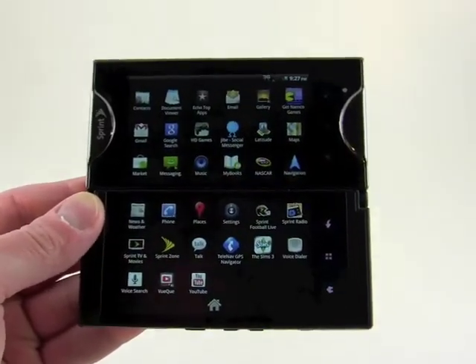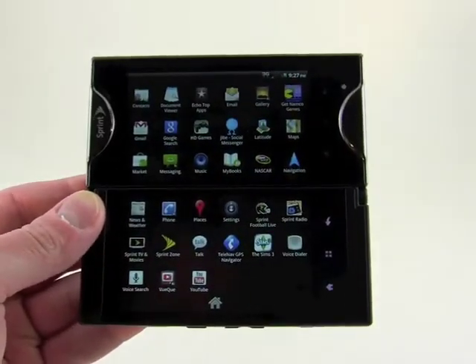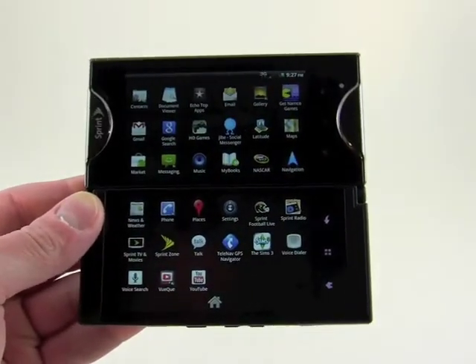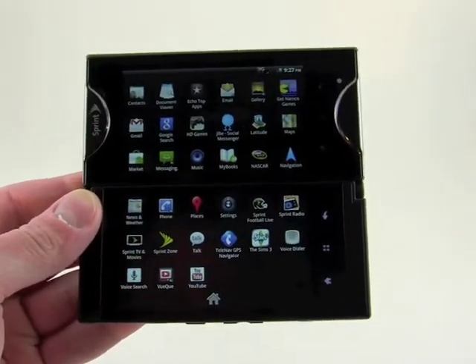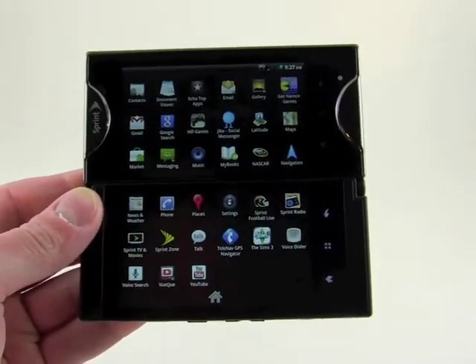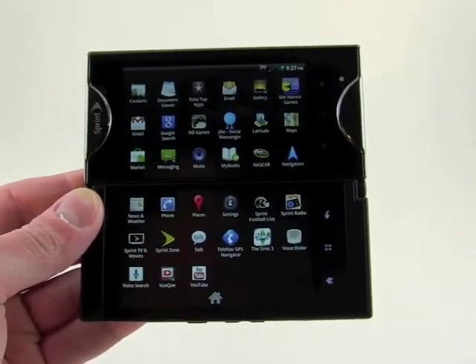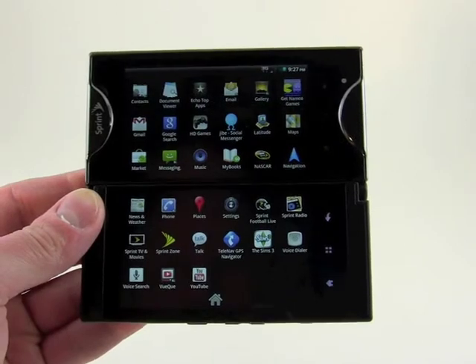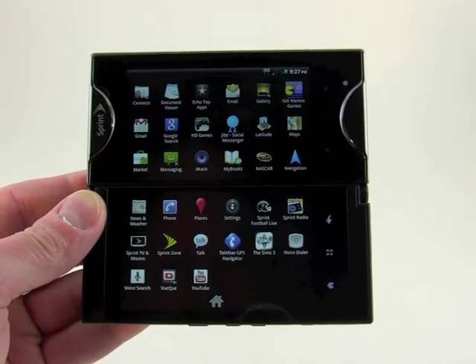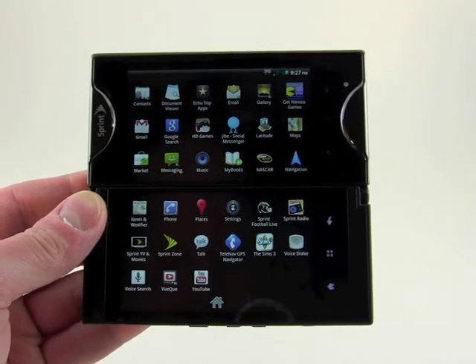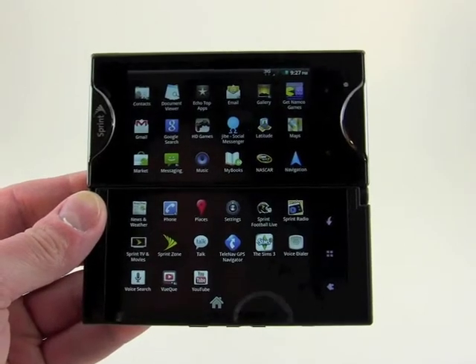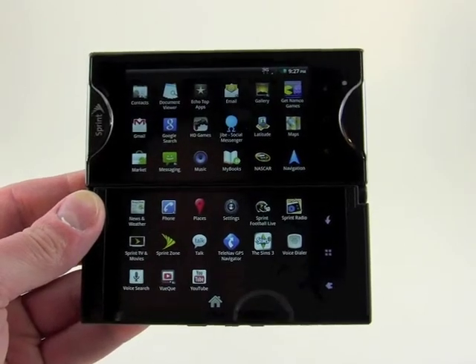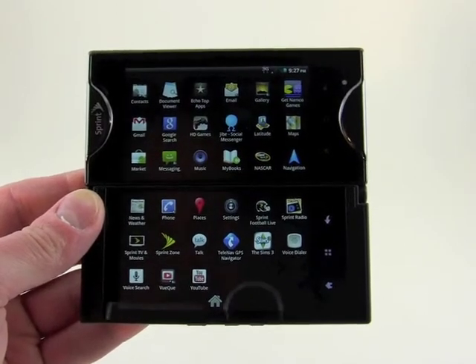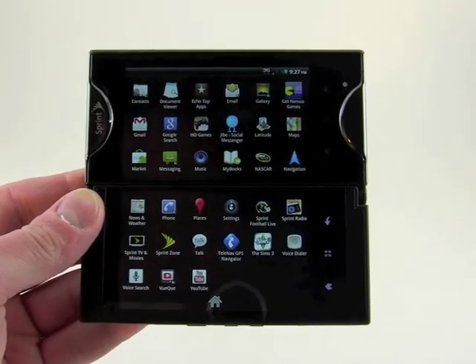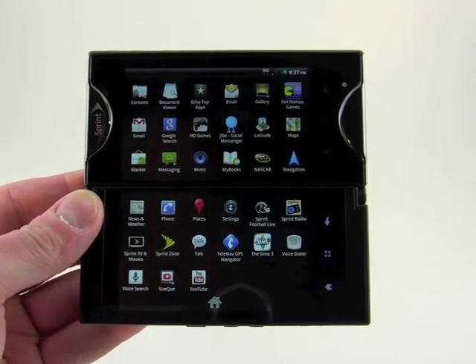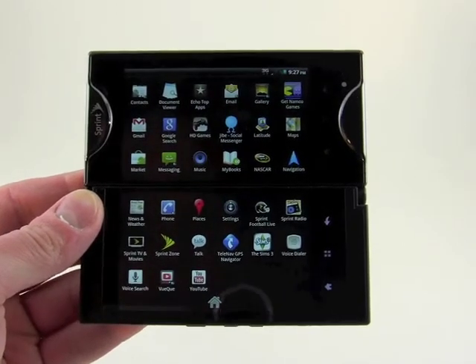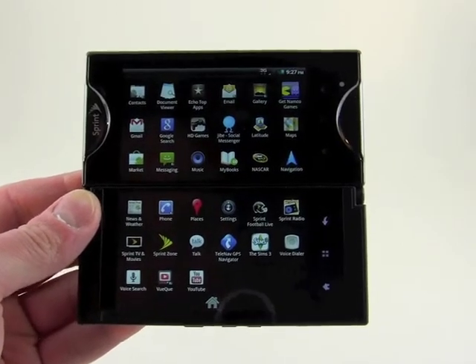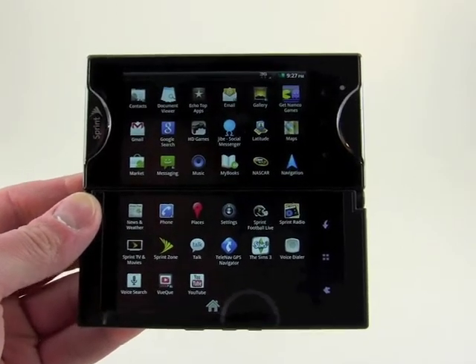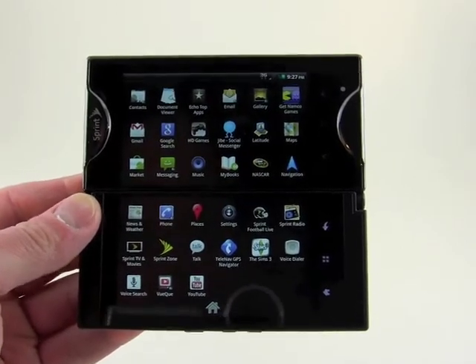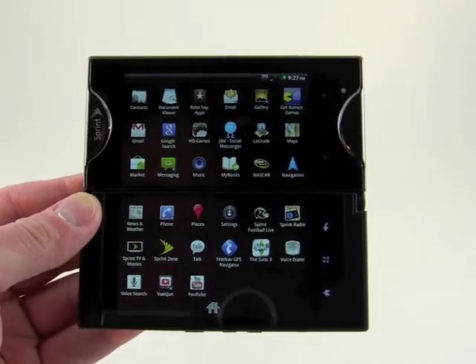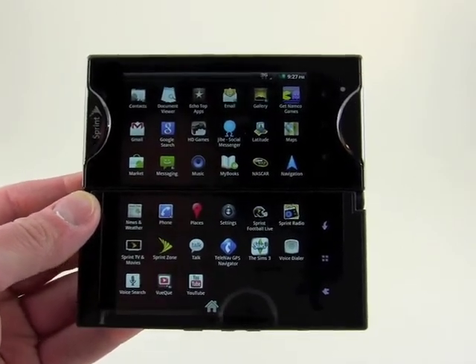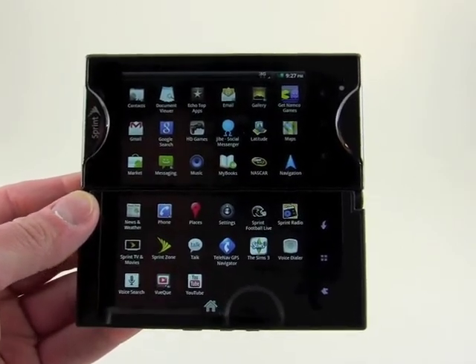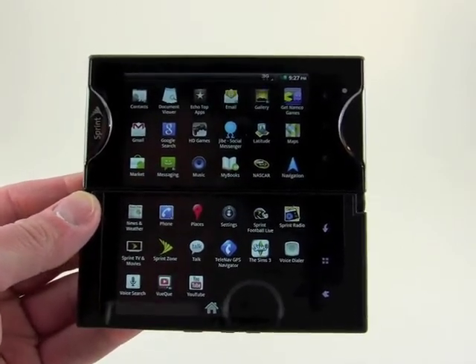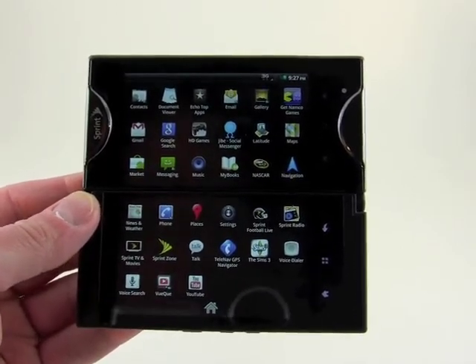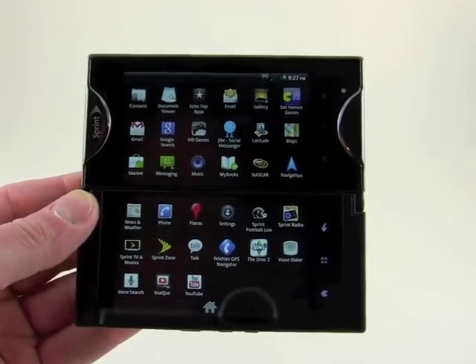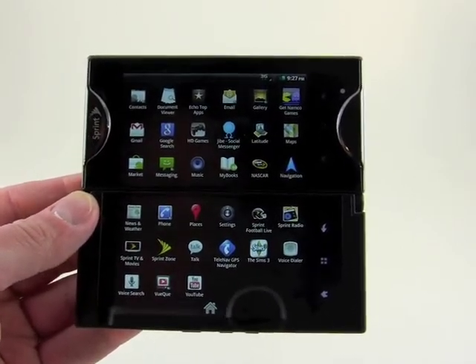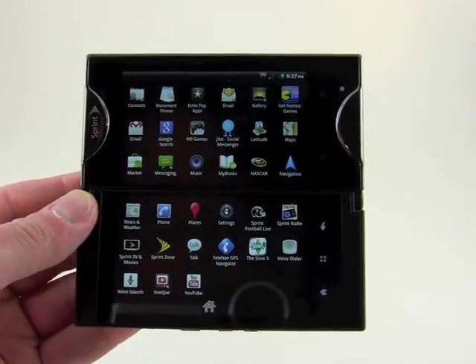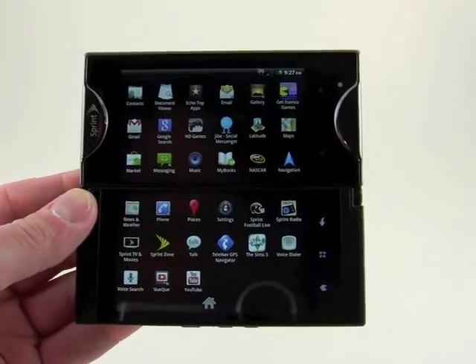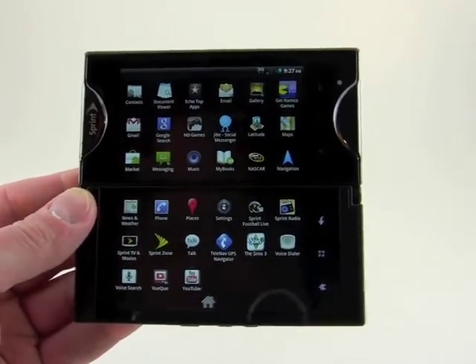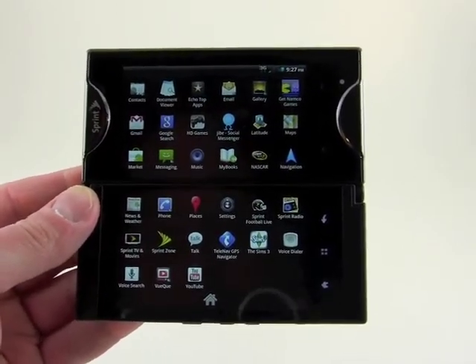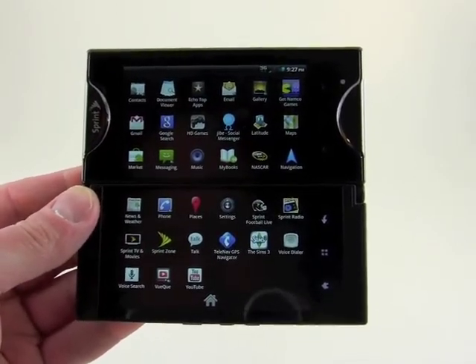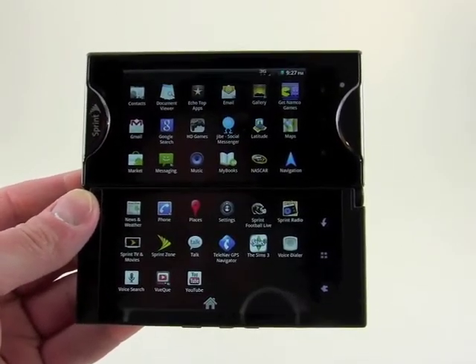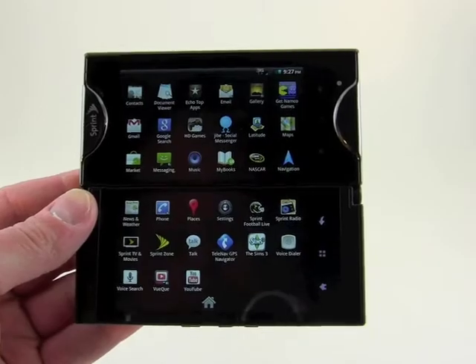Plenty of good messaging options on the Kyocera Echo, and of course you can download additional apps from the Android market.